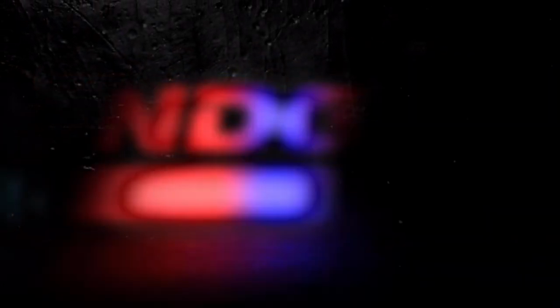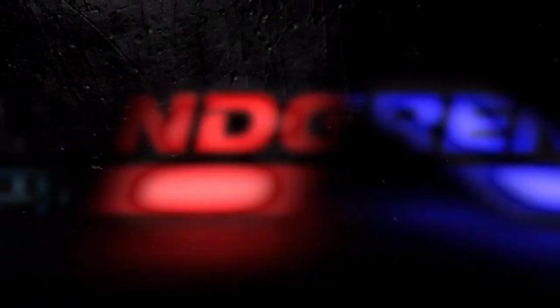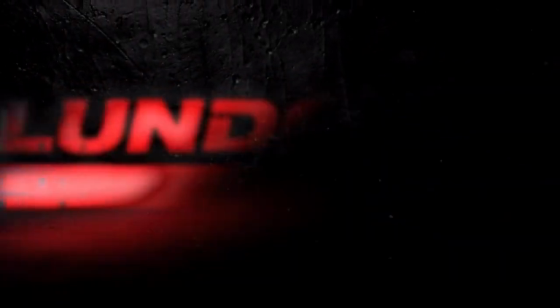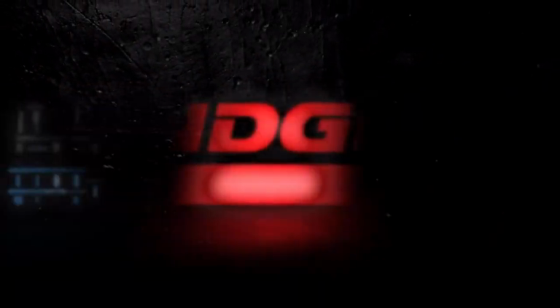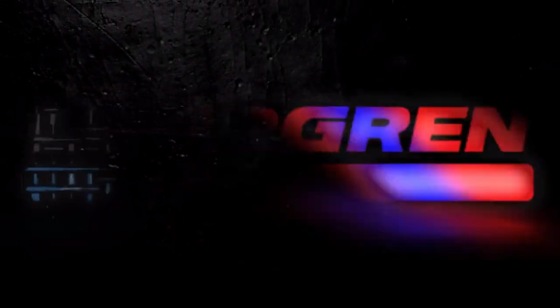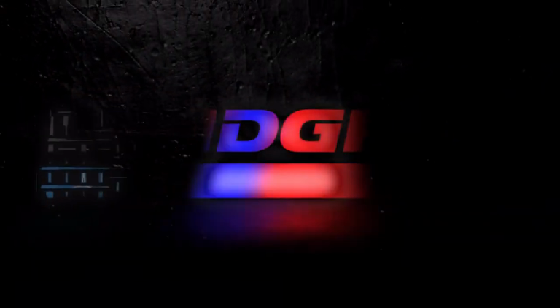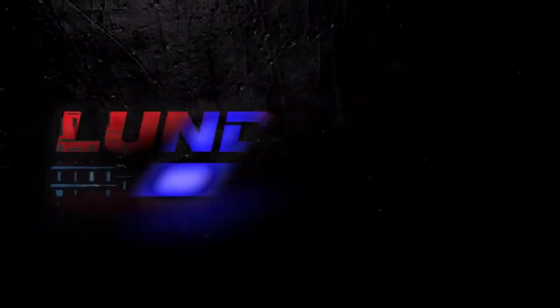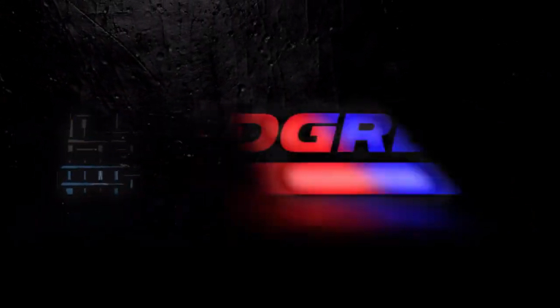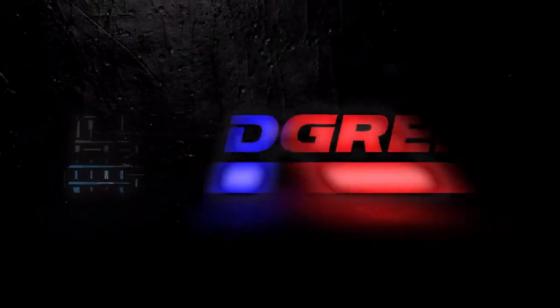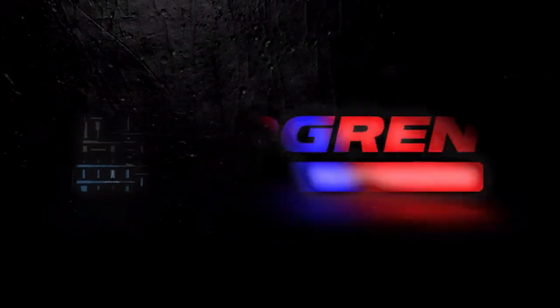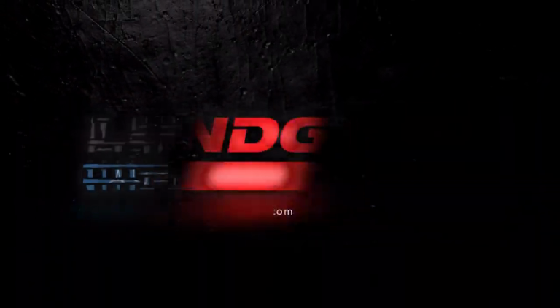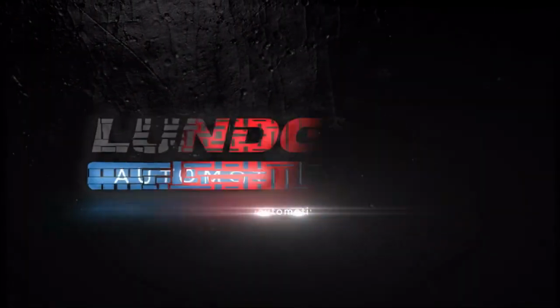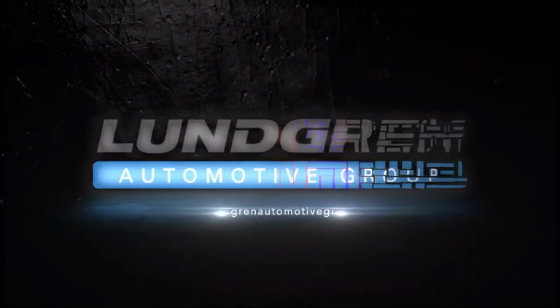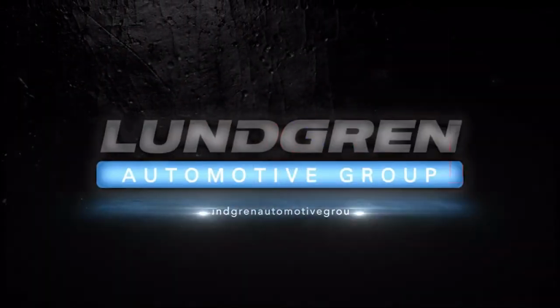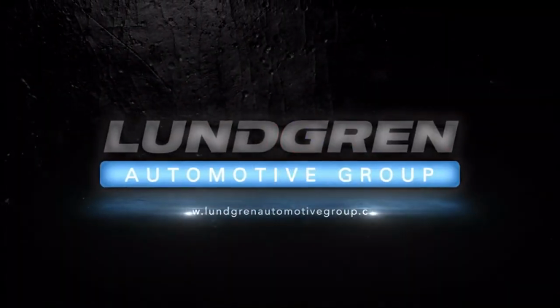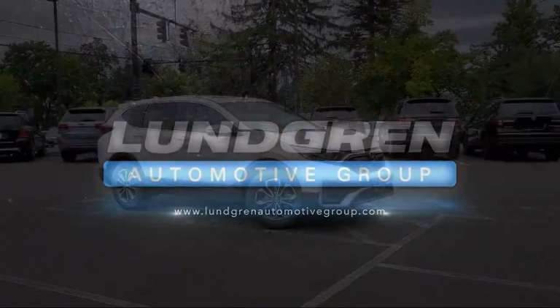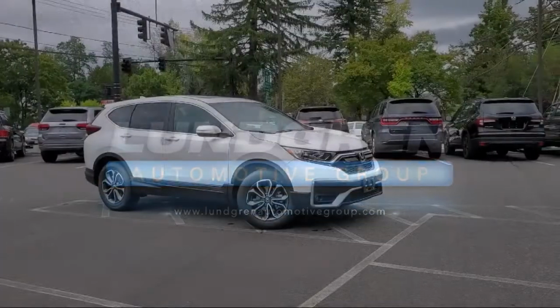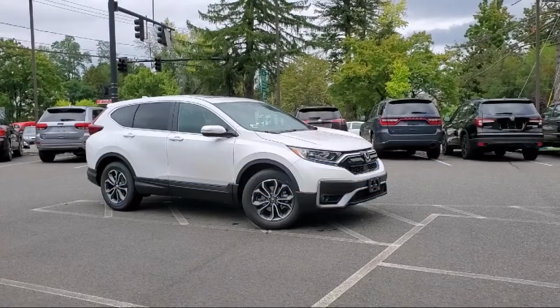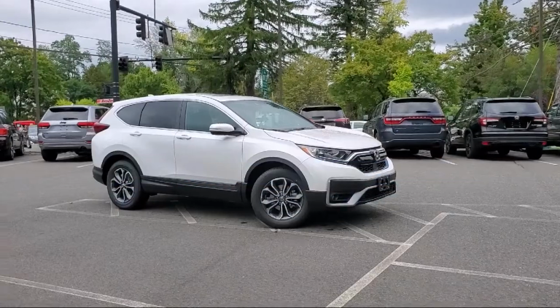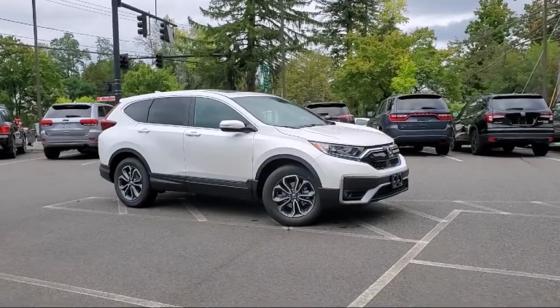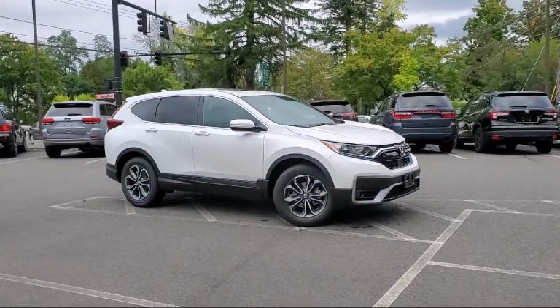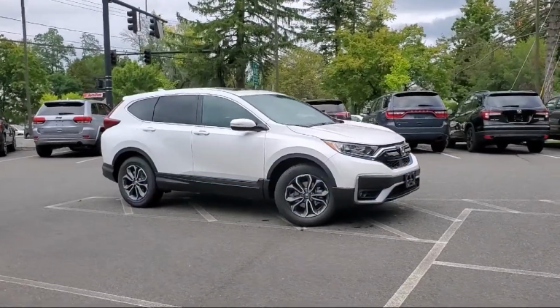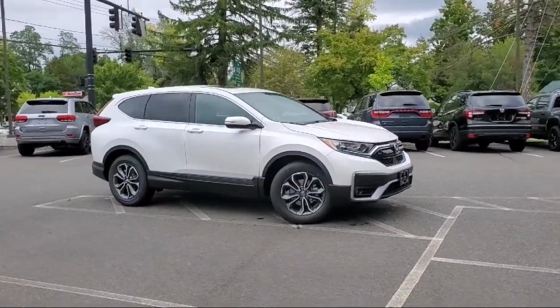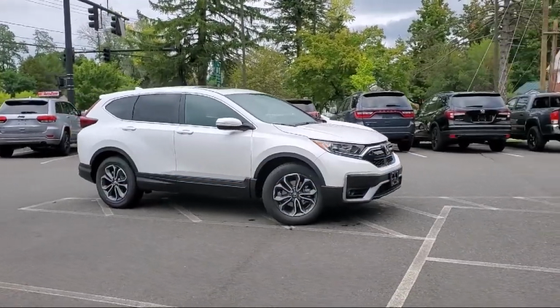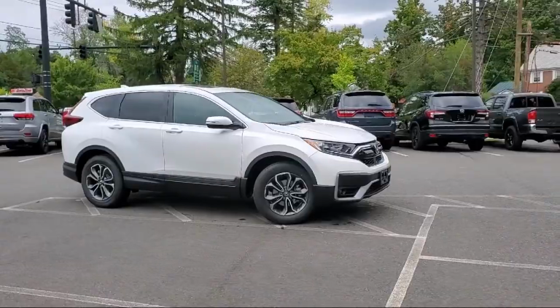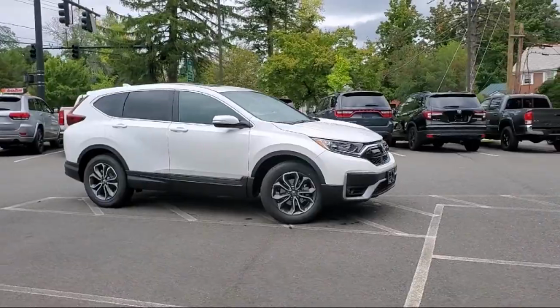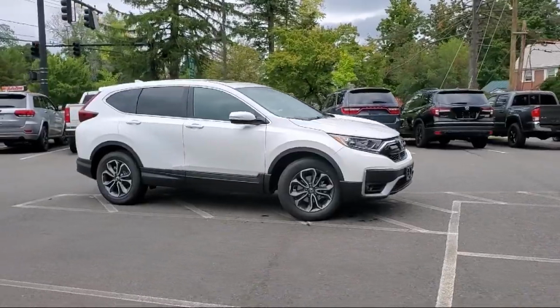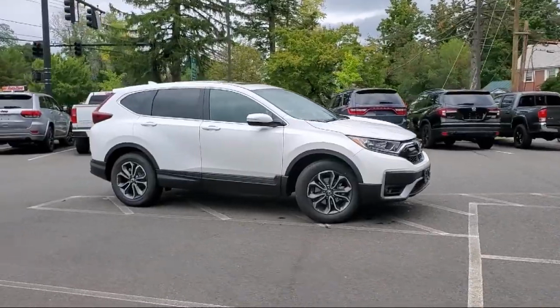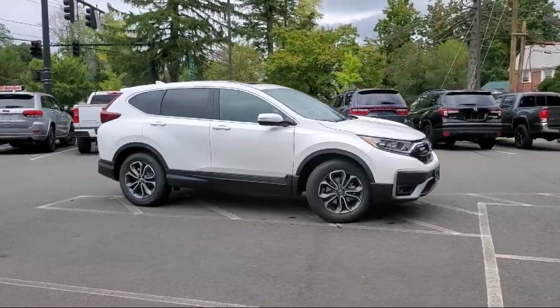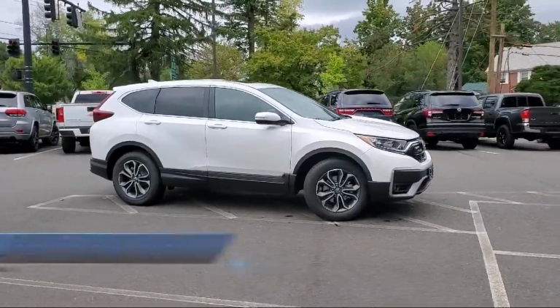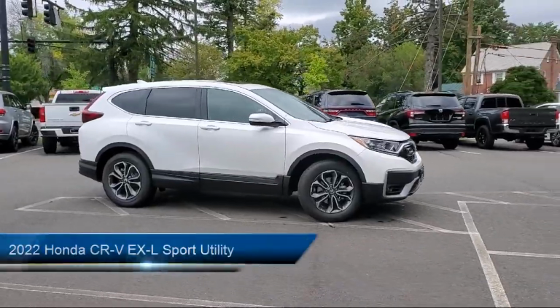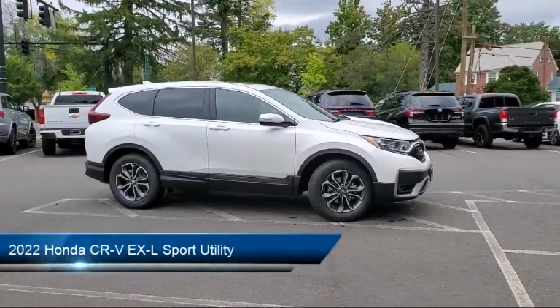Welcome to Lundgren Honda of Greenfield. Here's a look at another one of our new Hondas from our great selection.